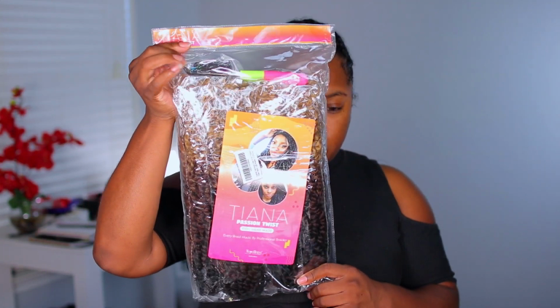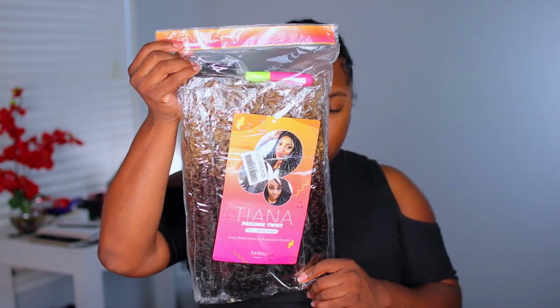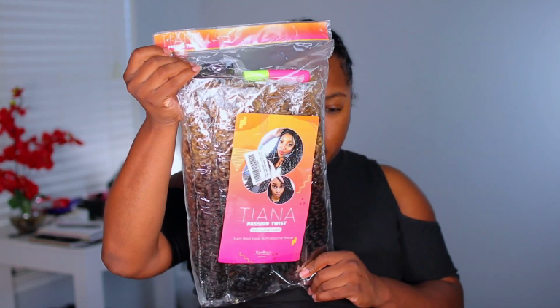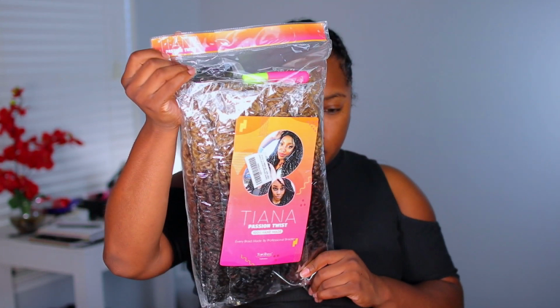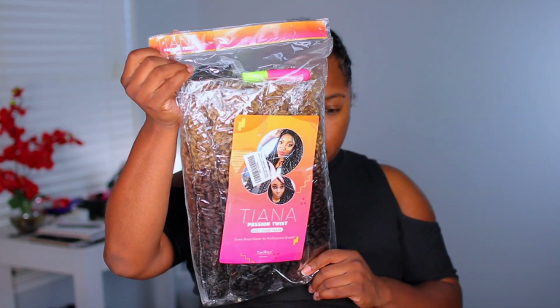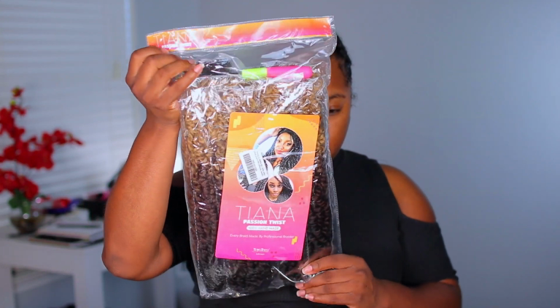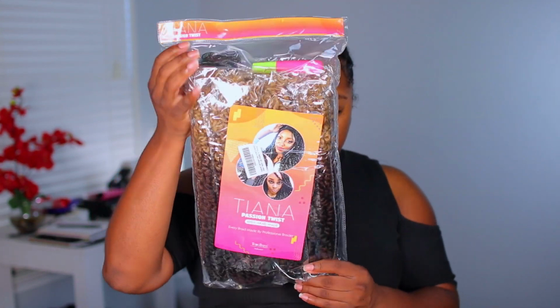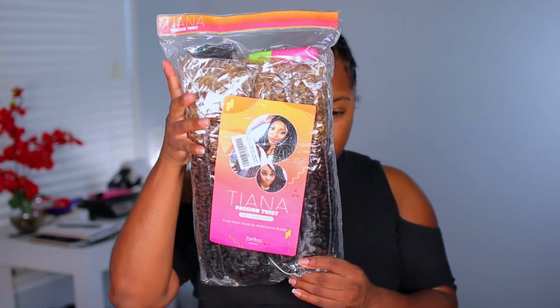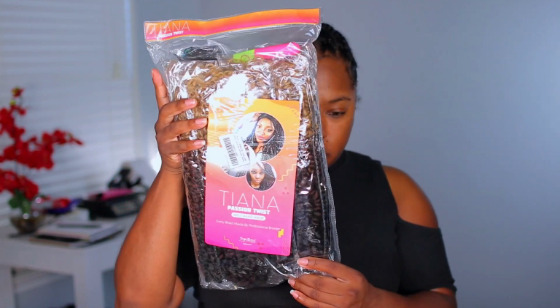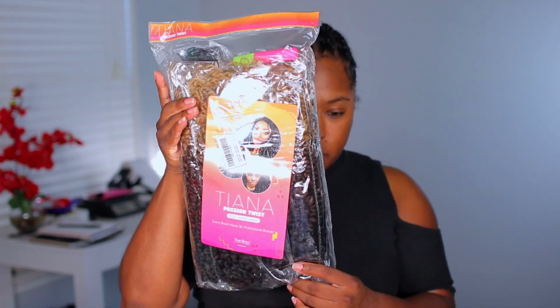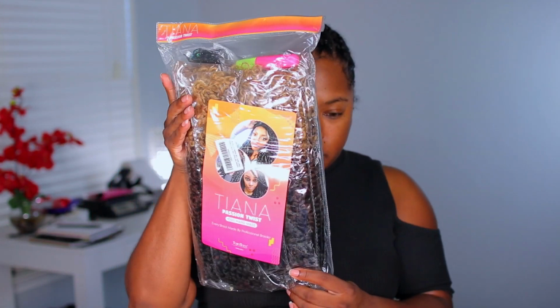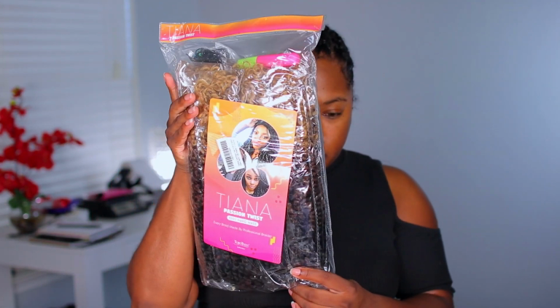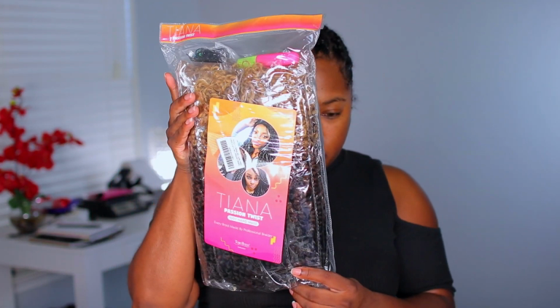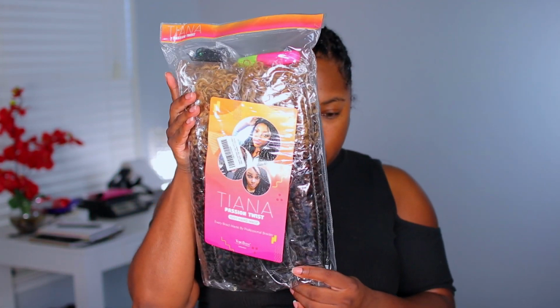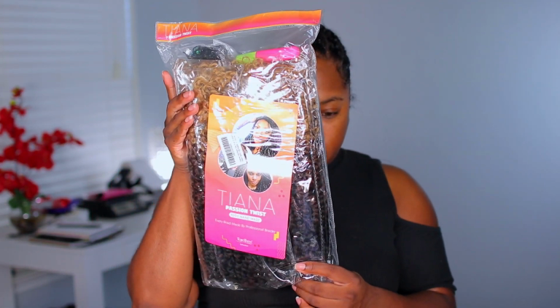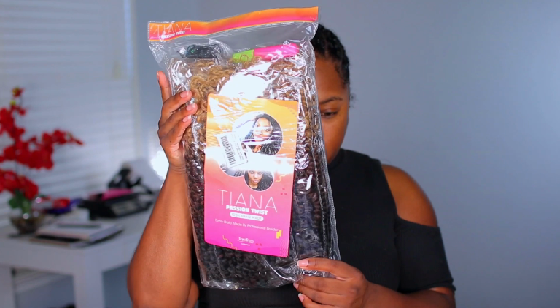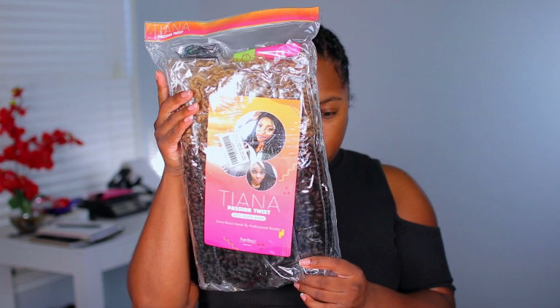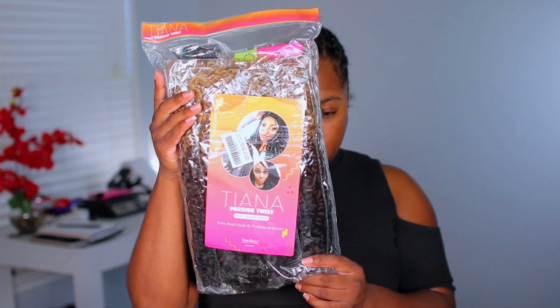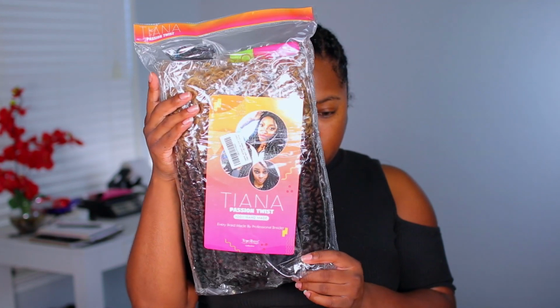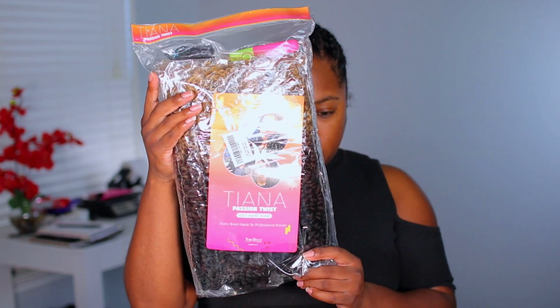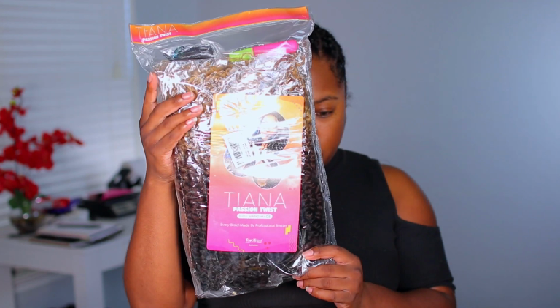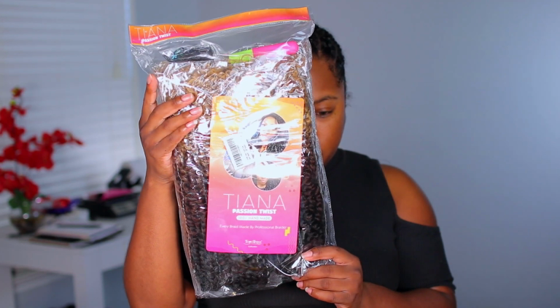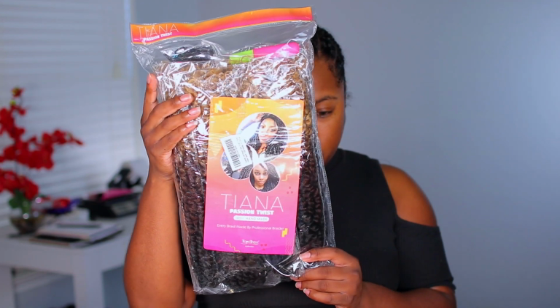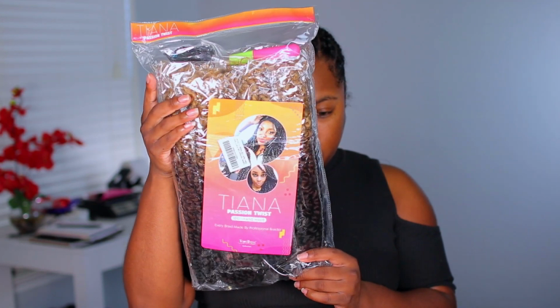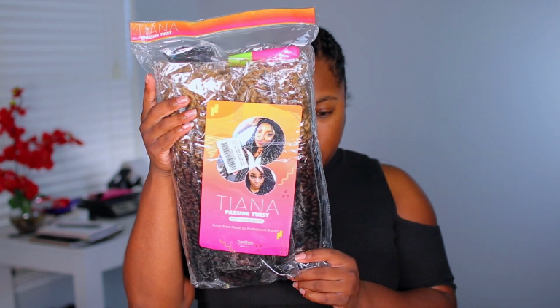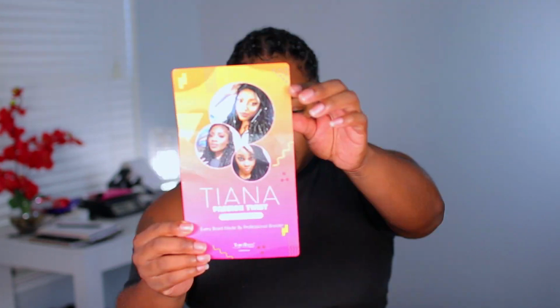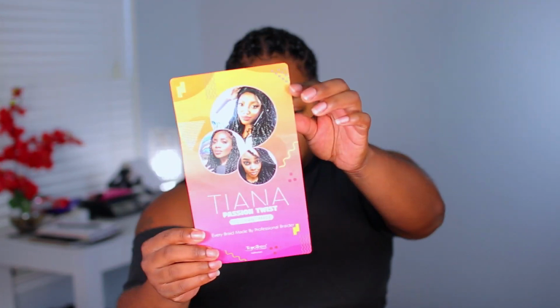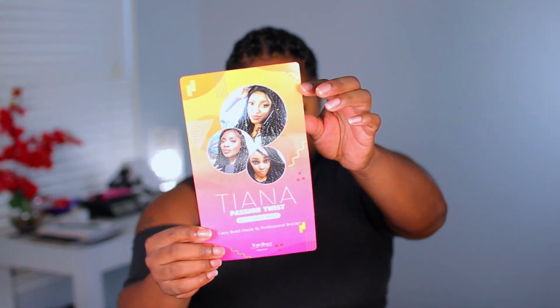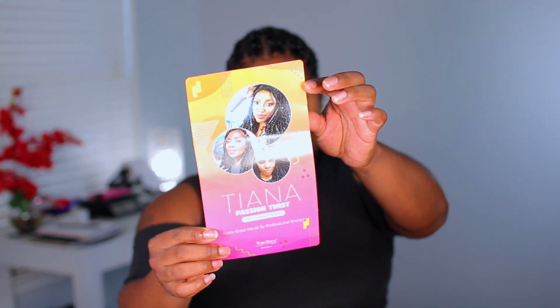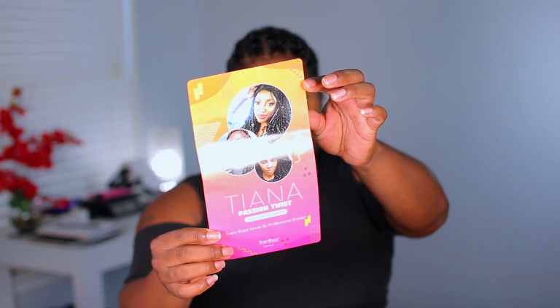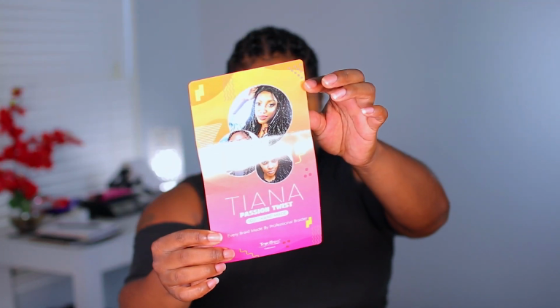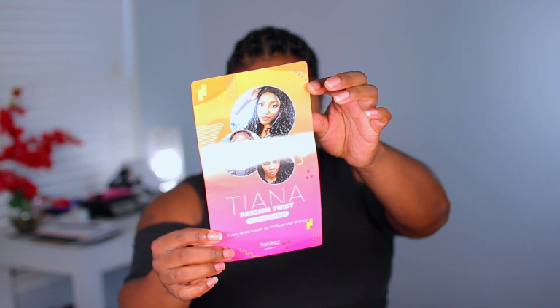Welcome back to my channel, my name is Kimi K. So I'm going to be doing a hair tutorial today.